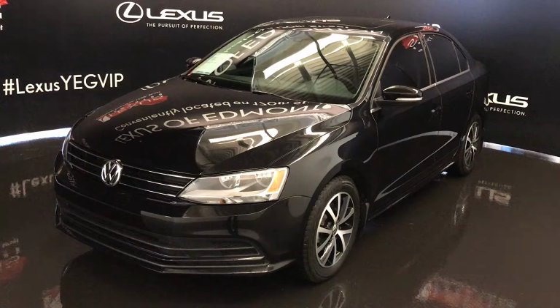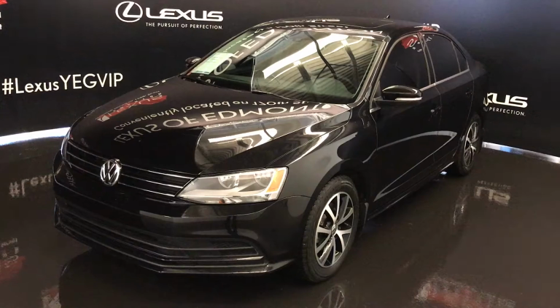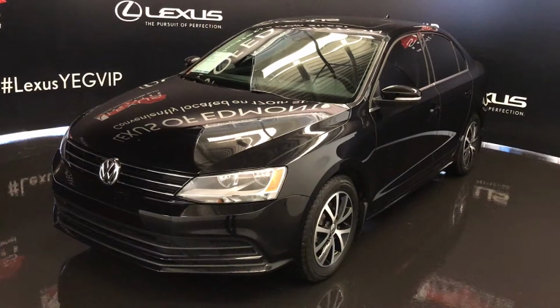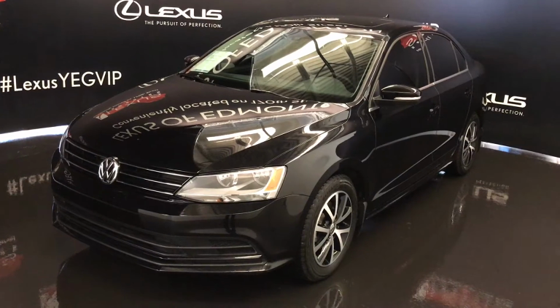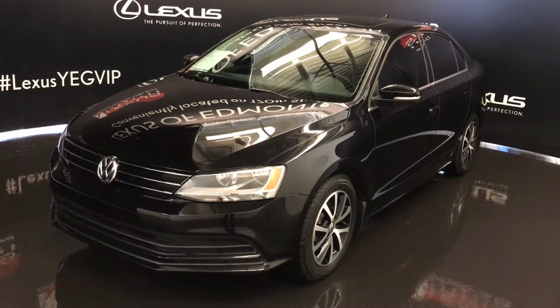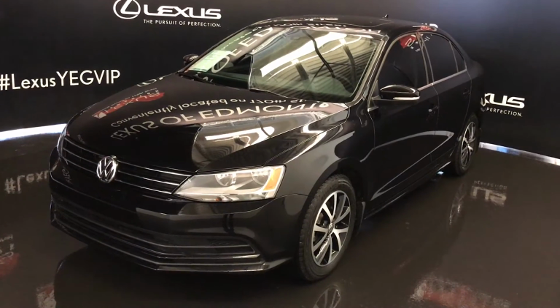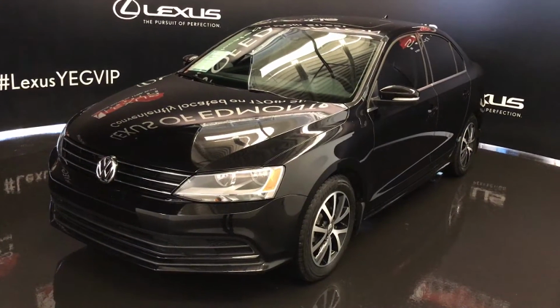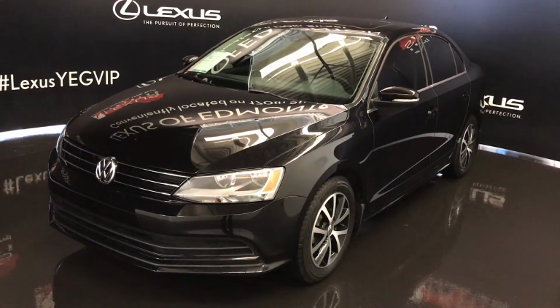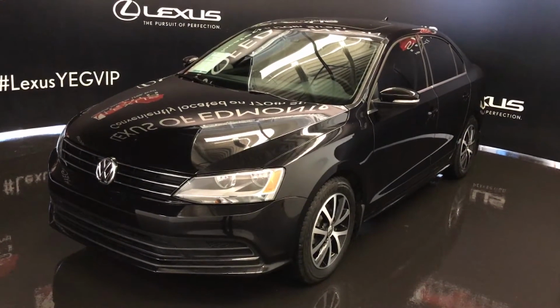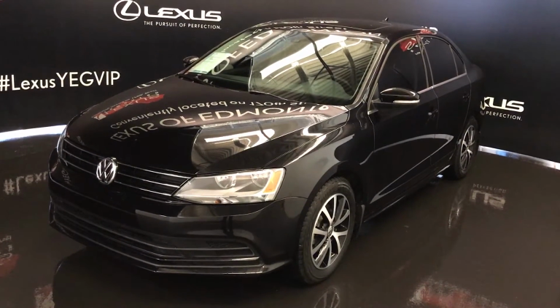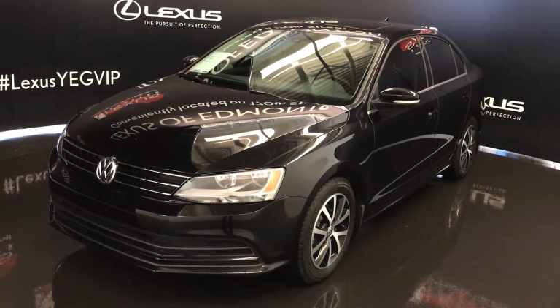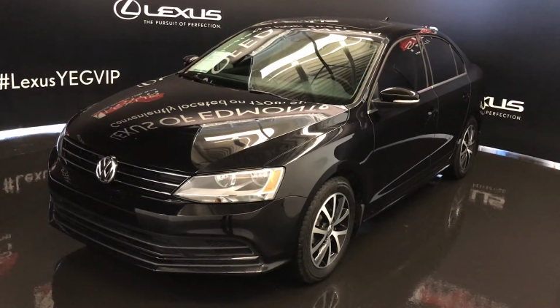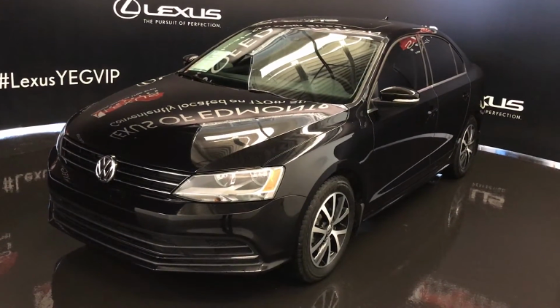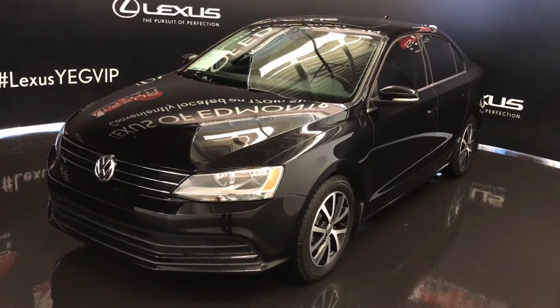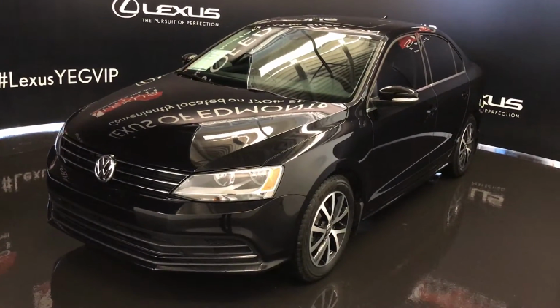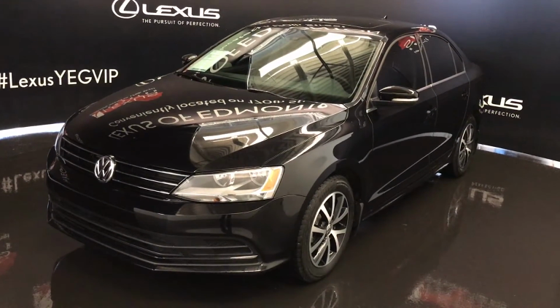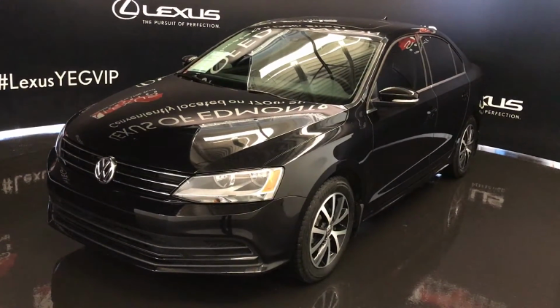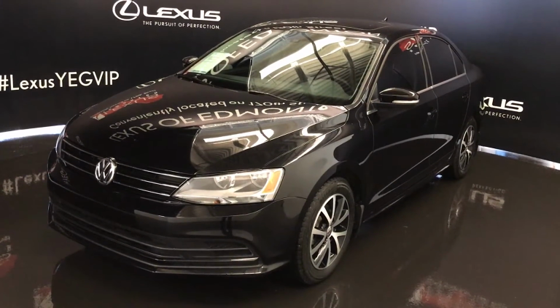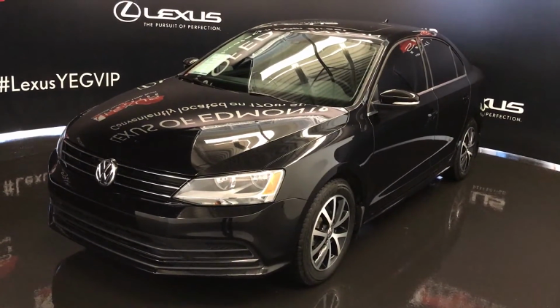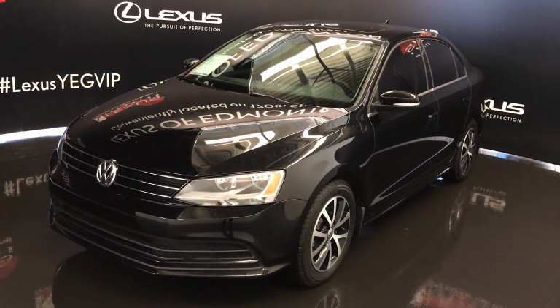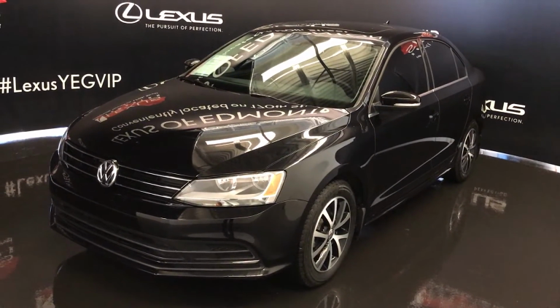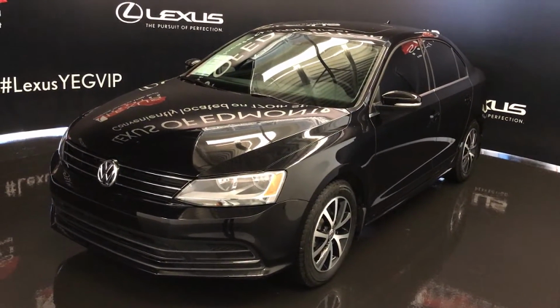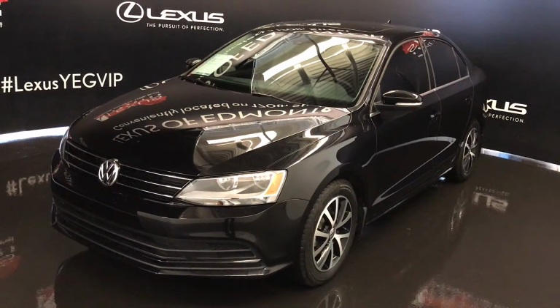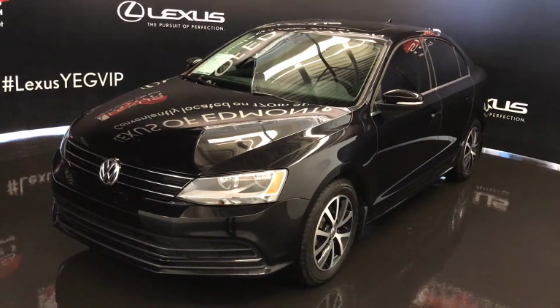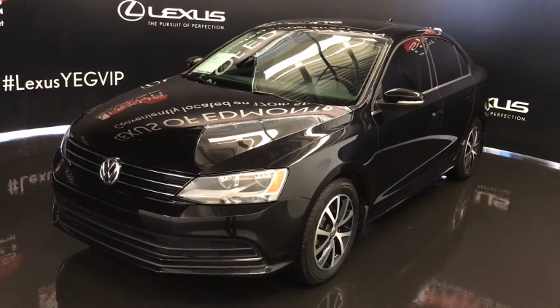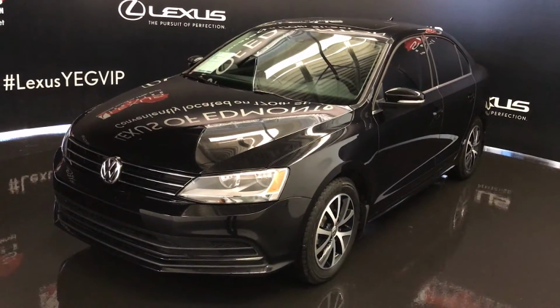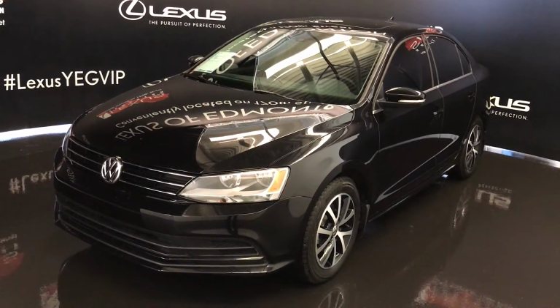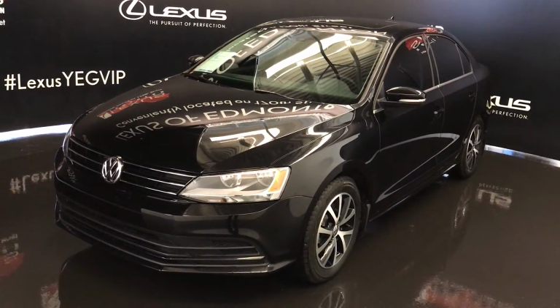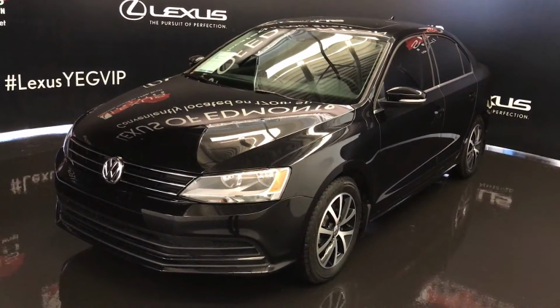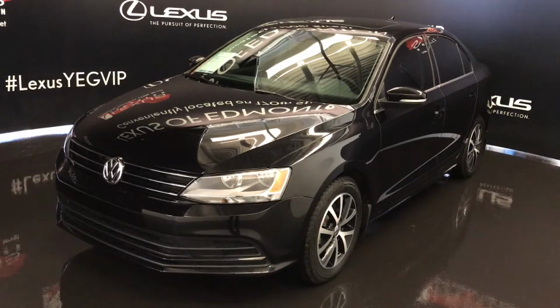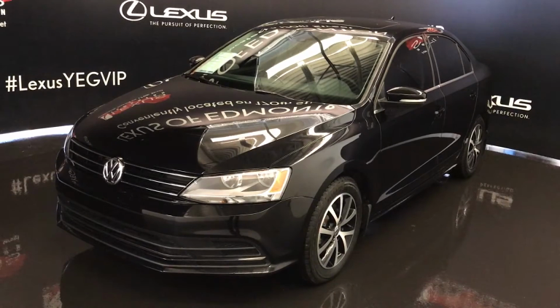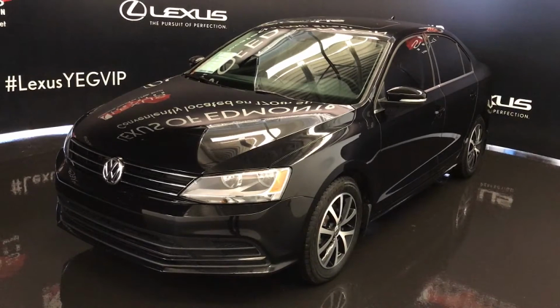Welcome to Lexus of Edmonton. We are located off 111th Ave and 170th Street in Emerson, Alberta, Canada.